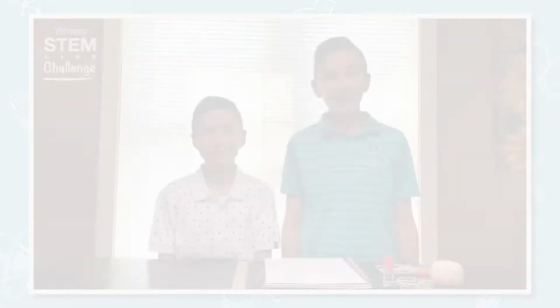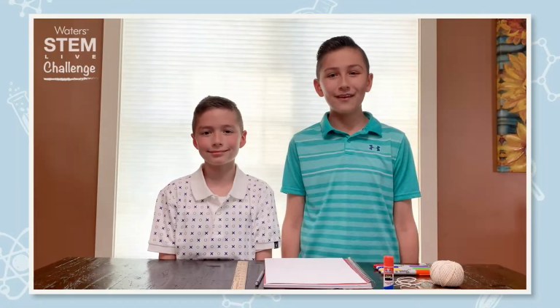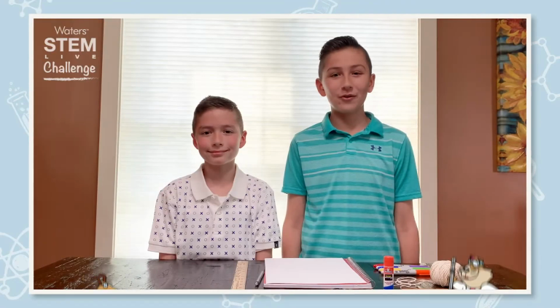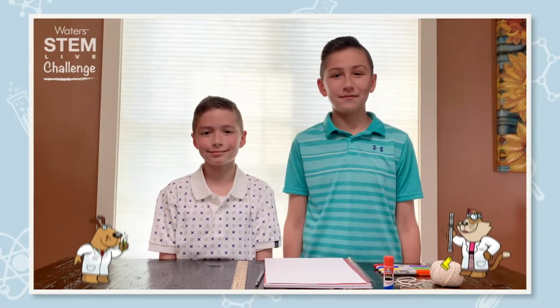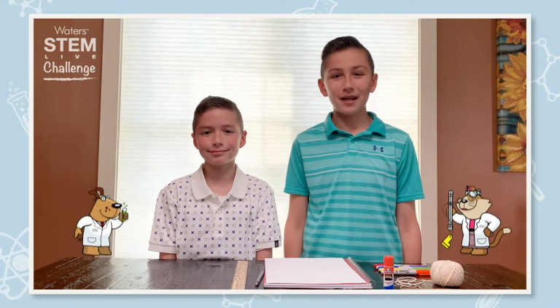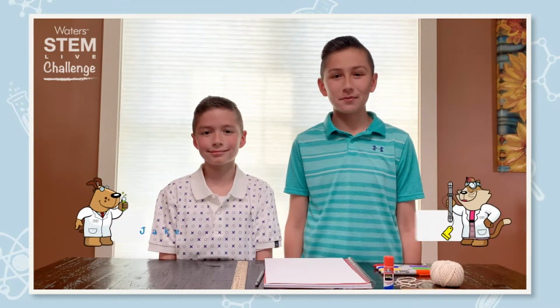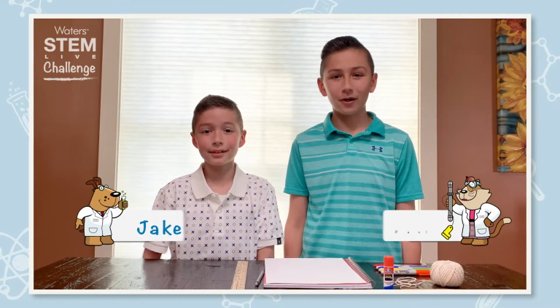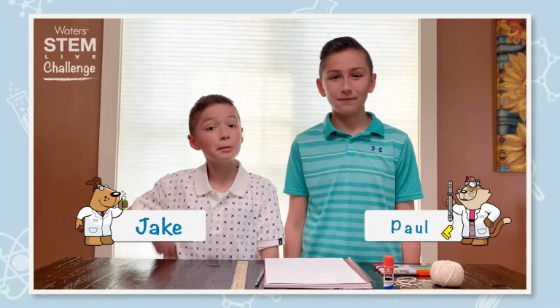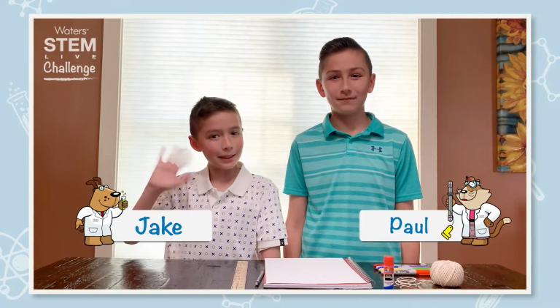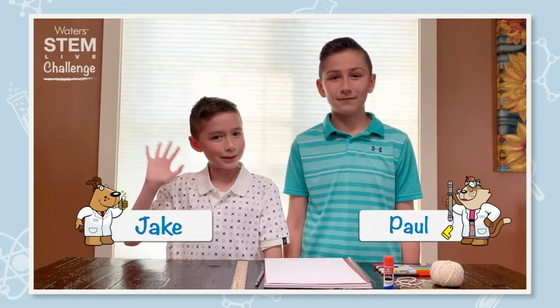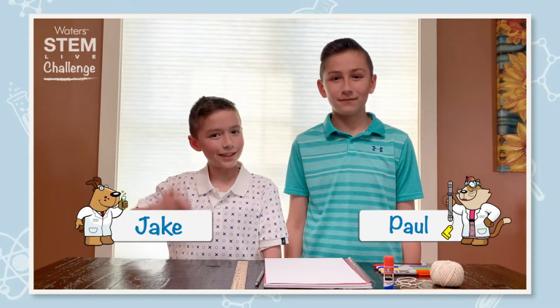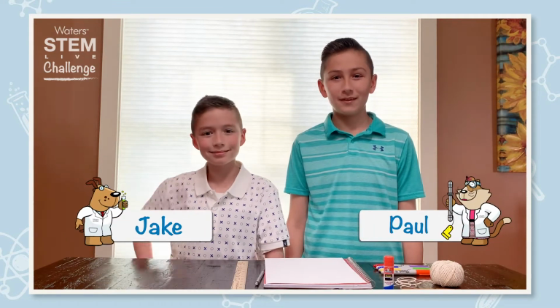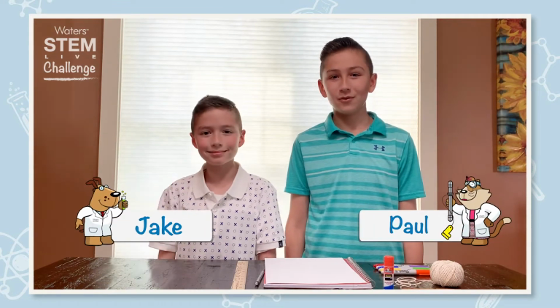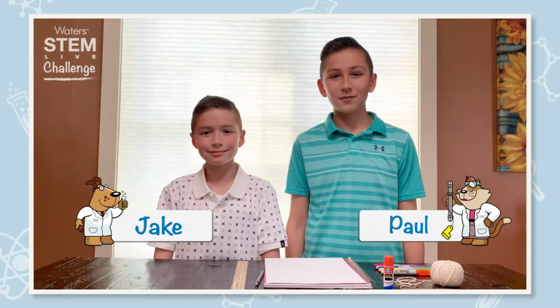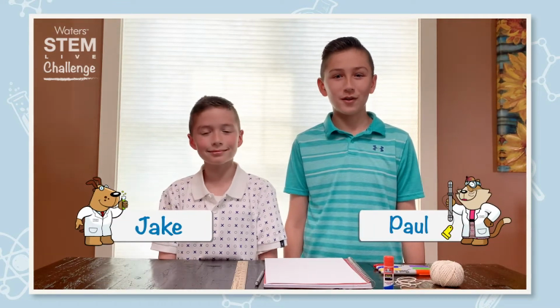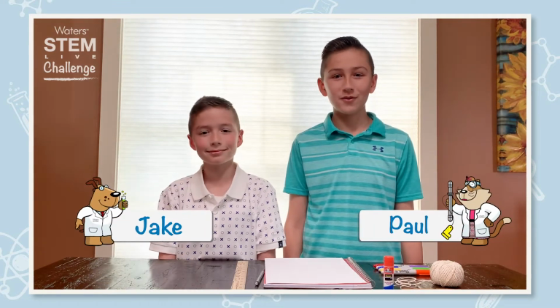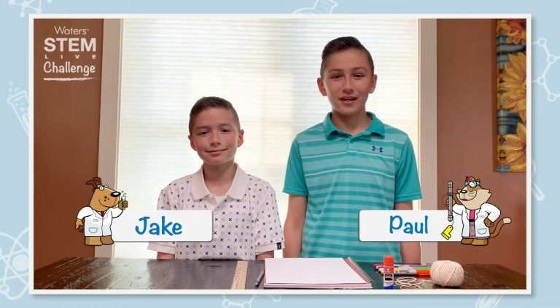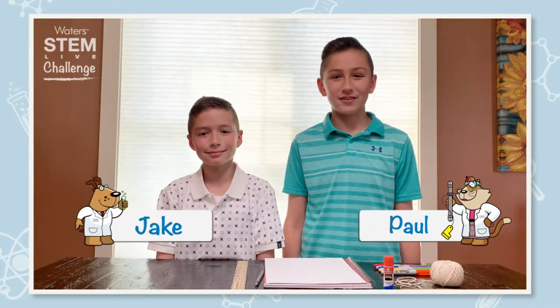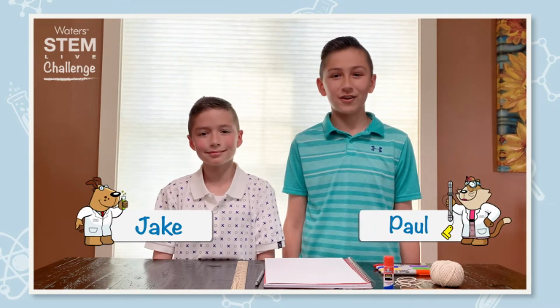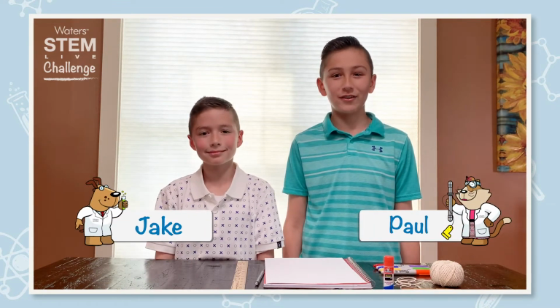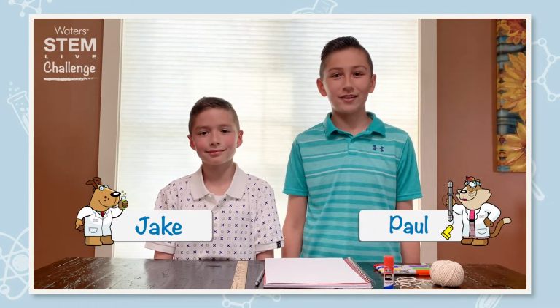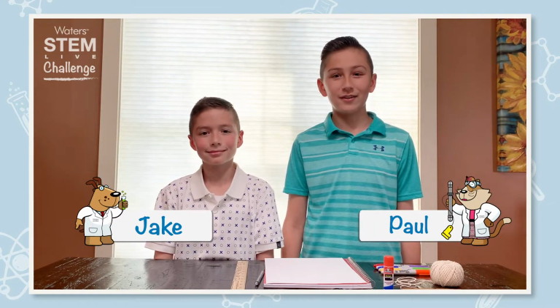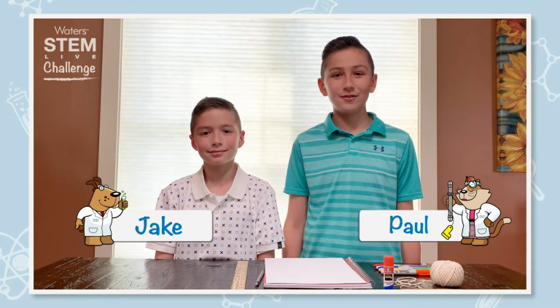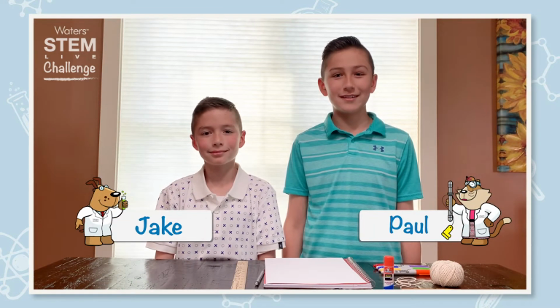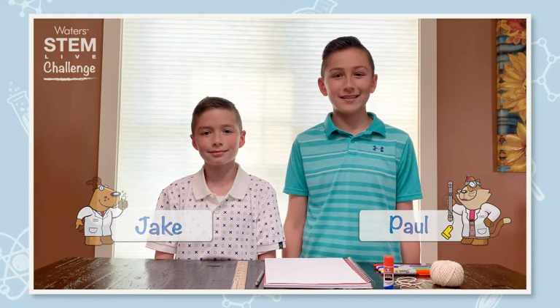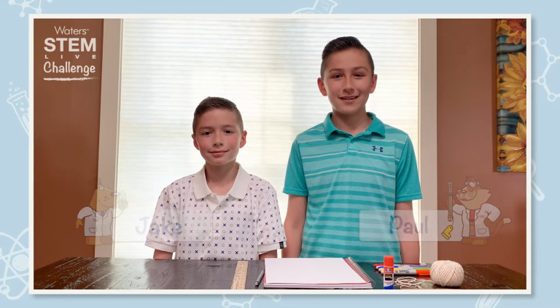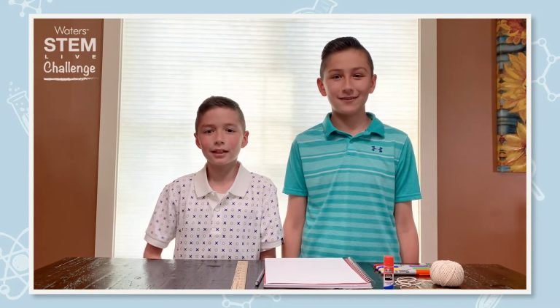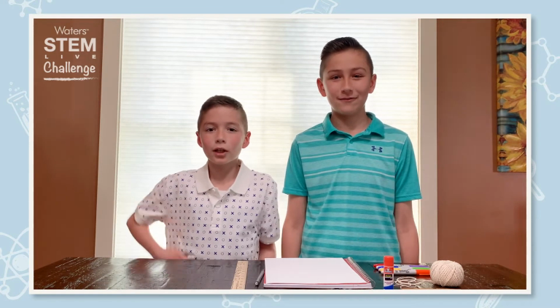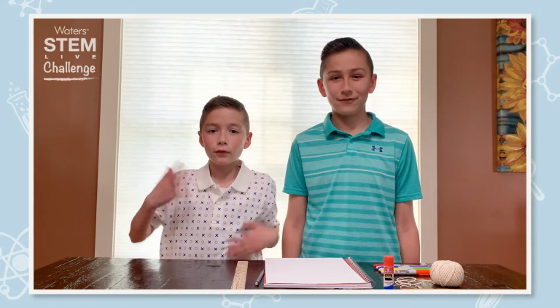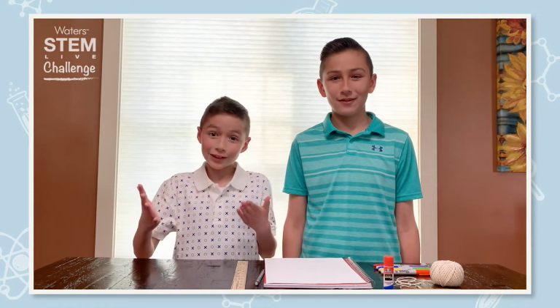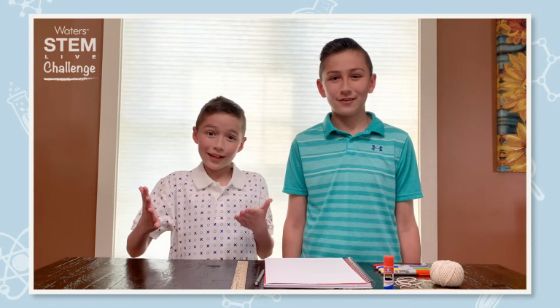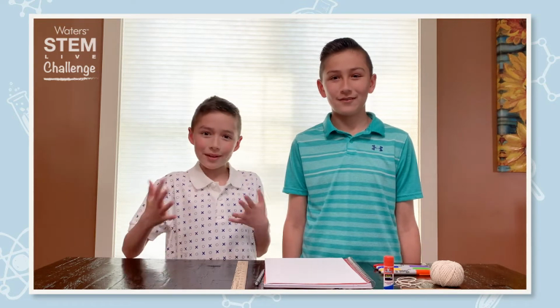Hi everyone, my name is Paul and my name is Jake. Welcome to our new challenge called Newton's Disc Reverse Rainbow.